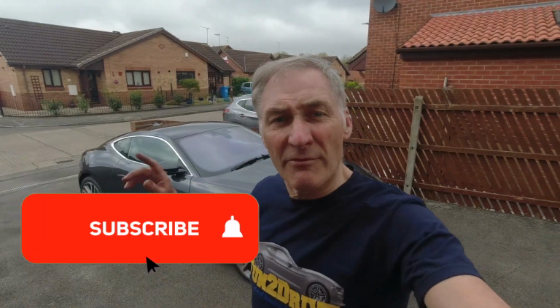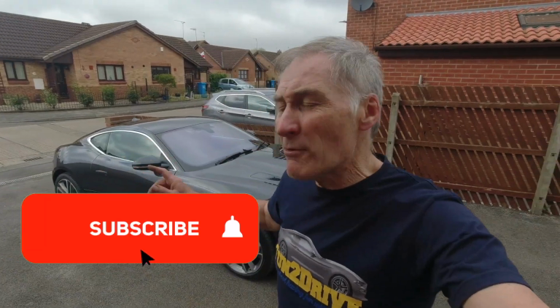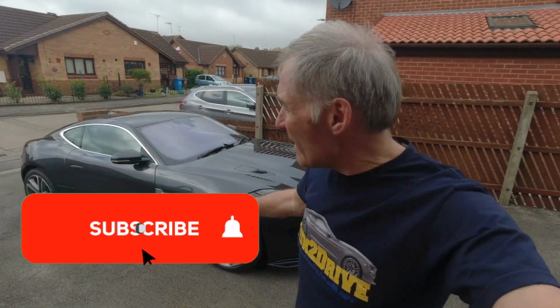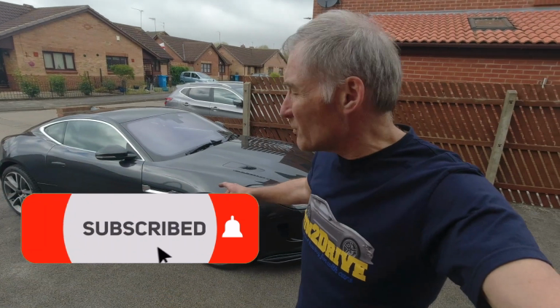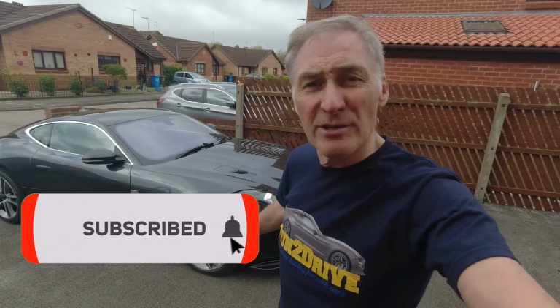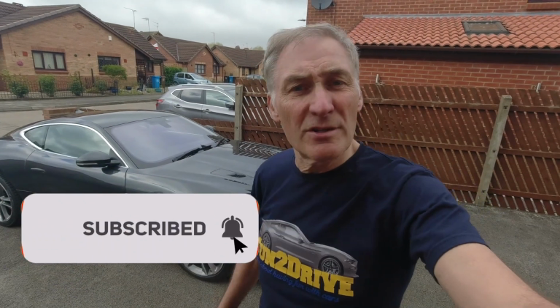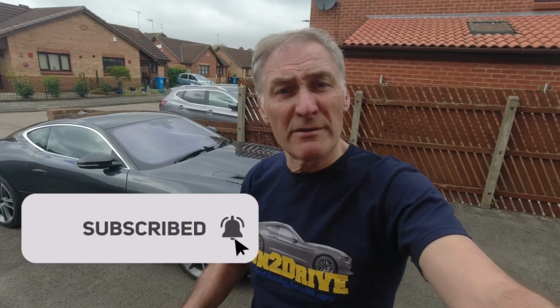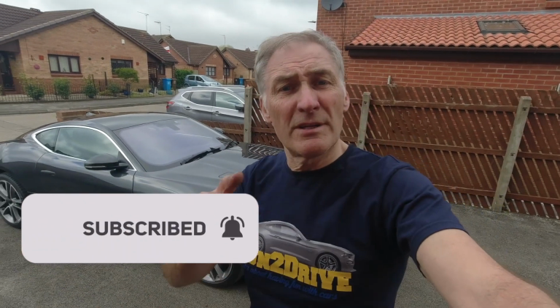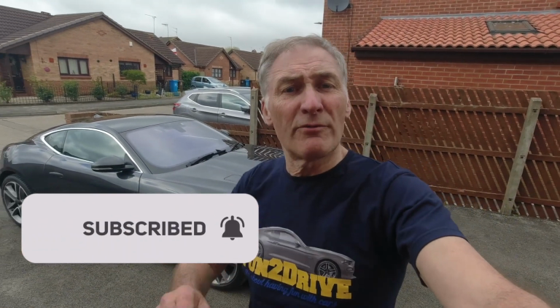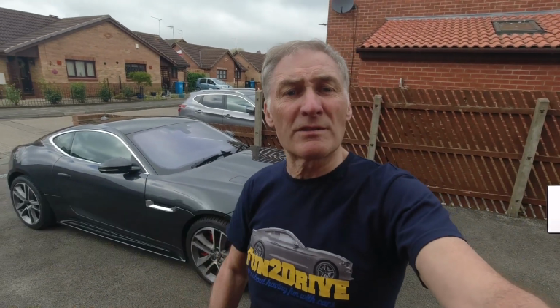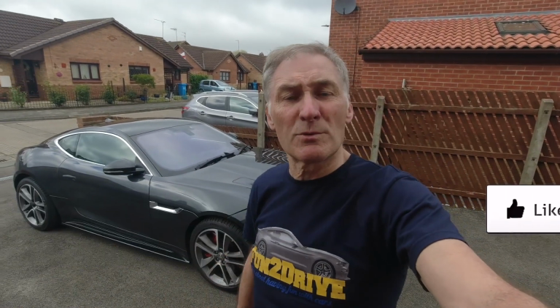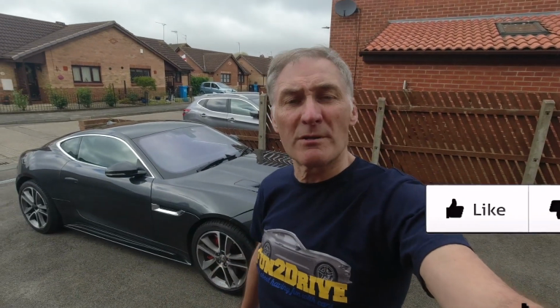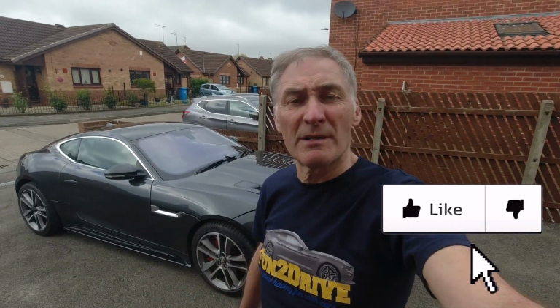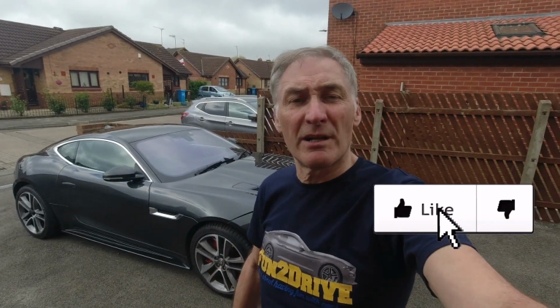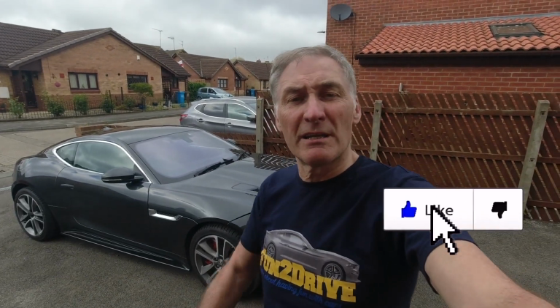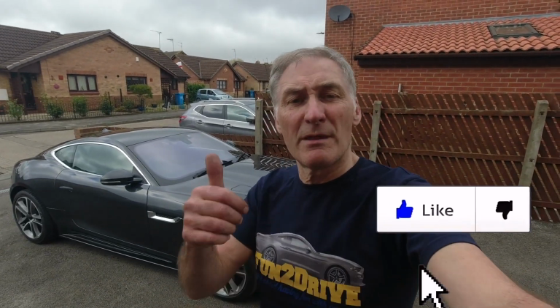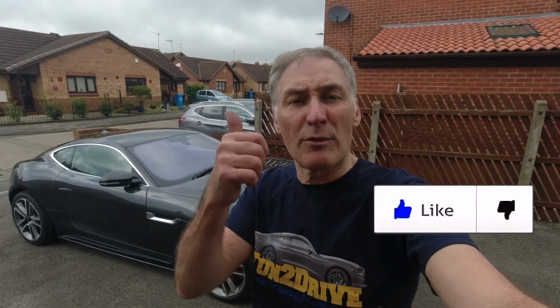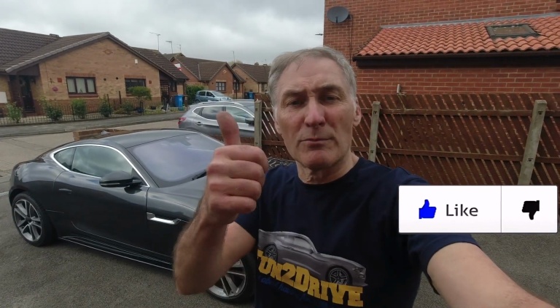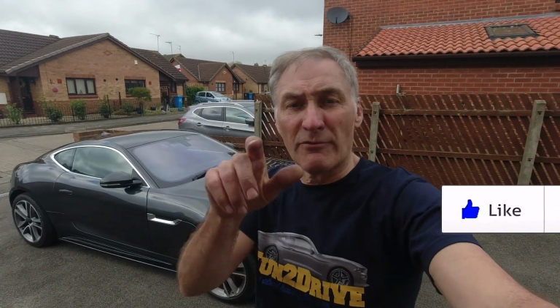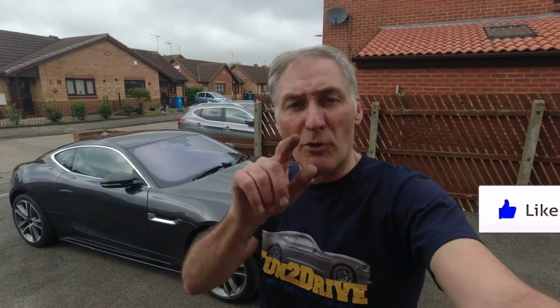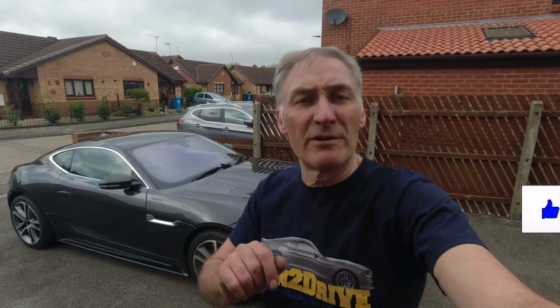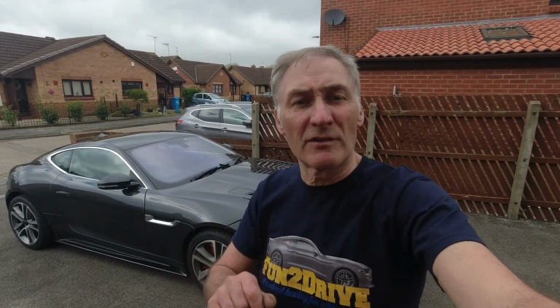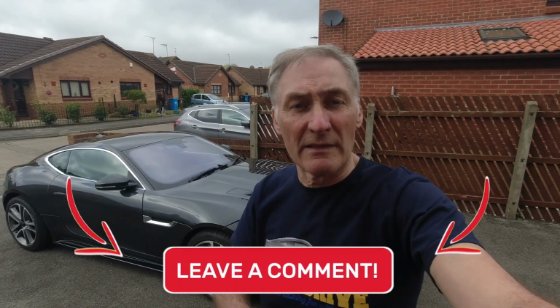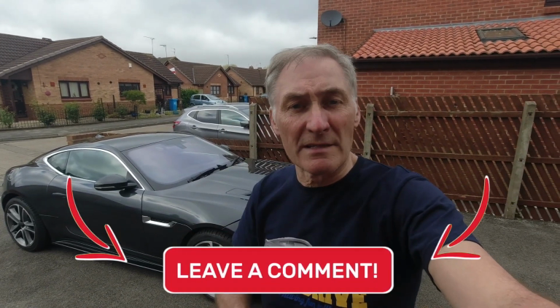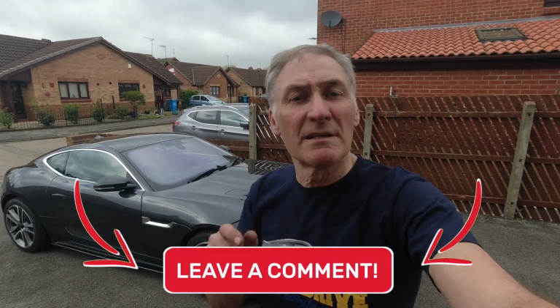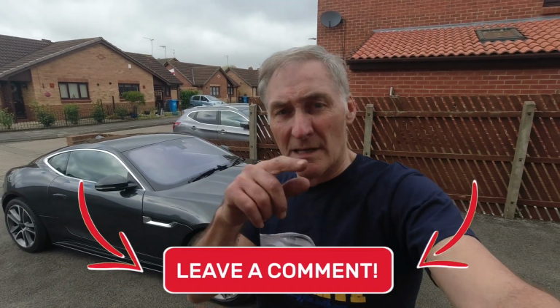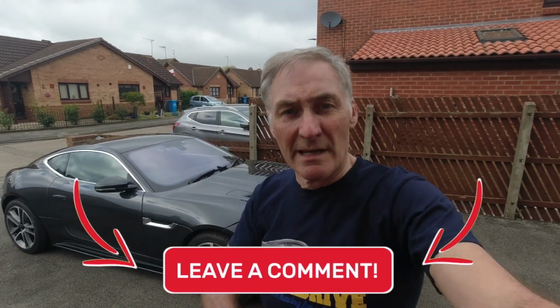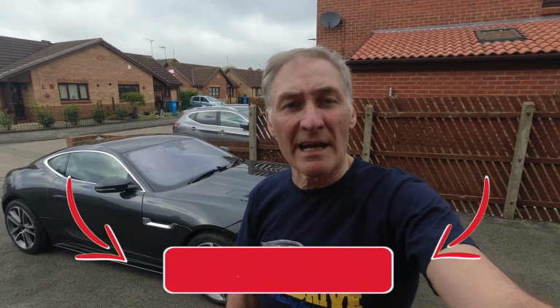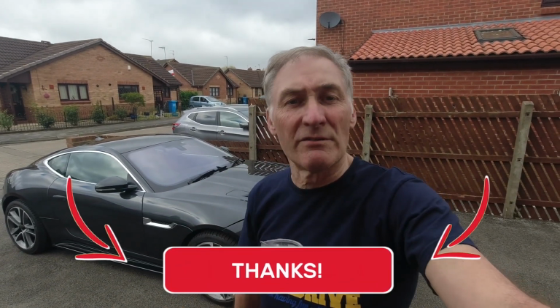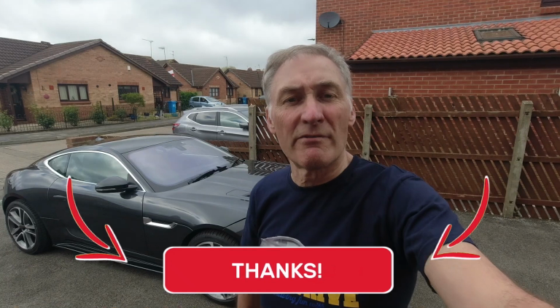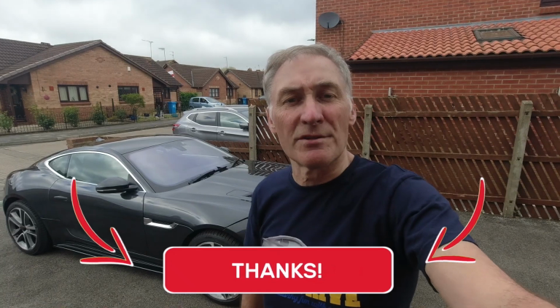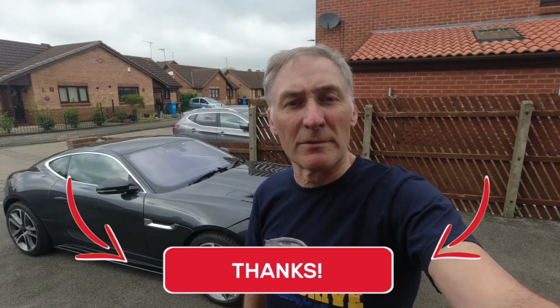That's it for now guys - if you've enjoyed this, don't forget to subscribe to my channel and give me the thumbs up for more videos like this. Catch you very soon!